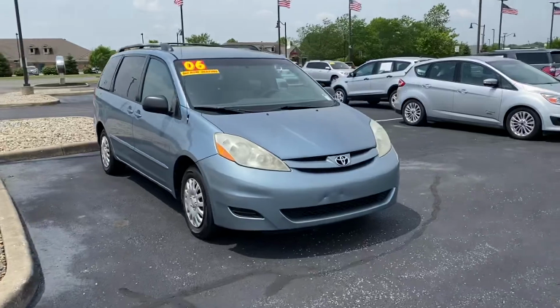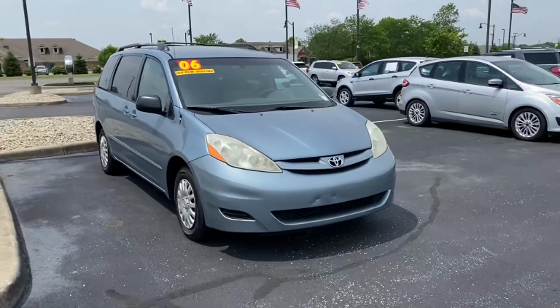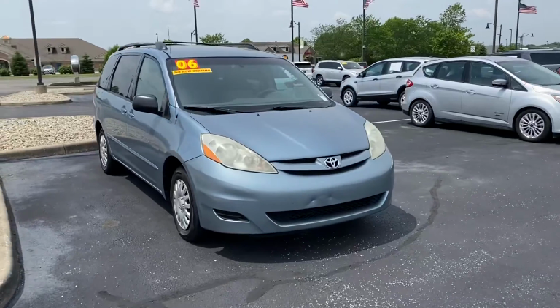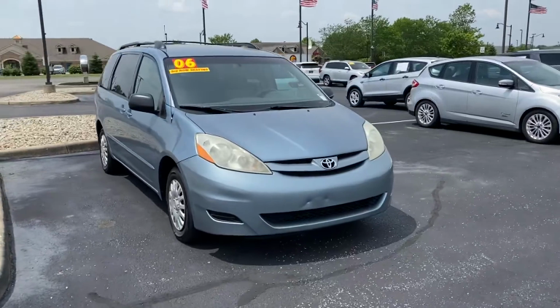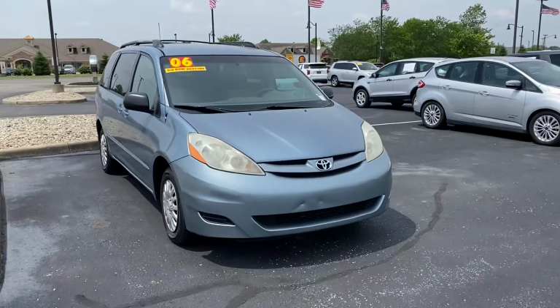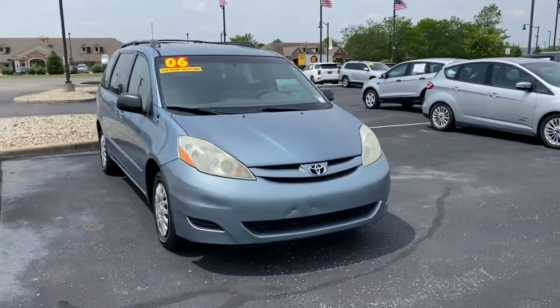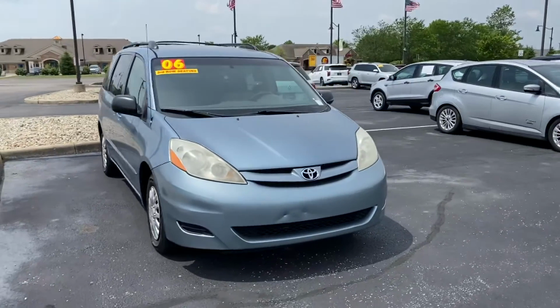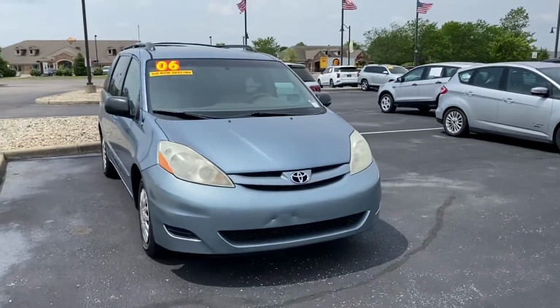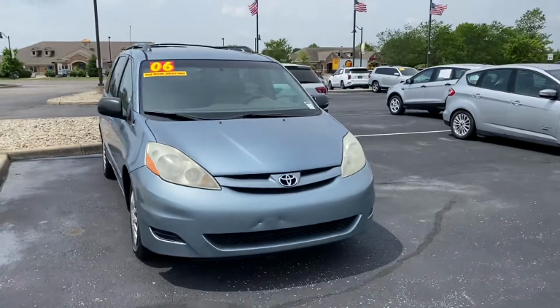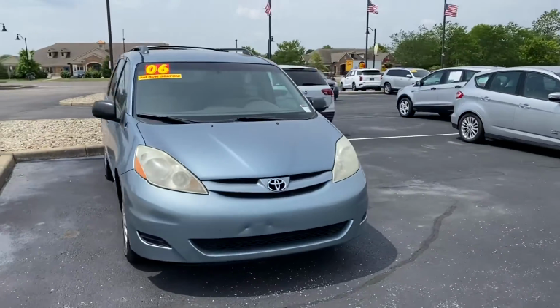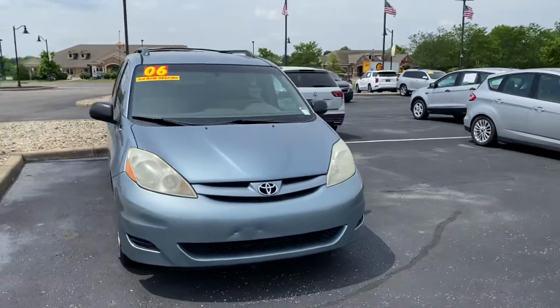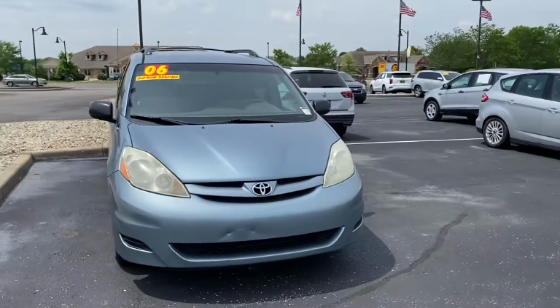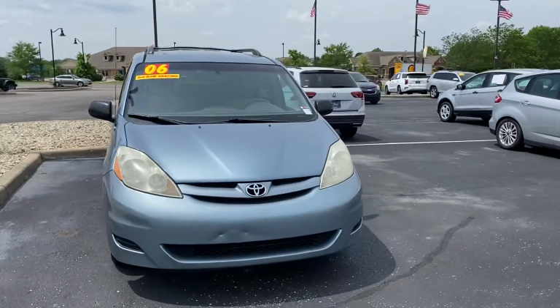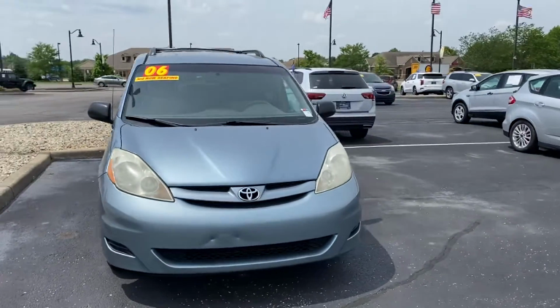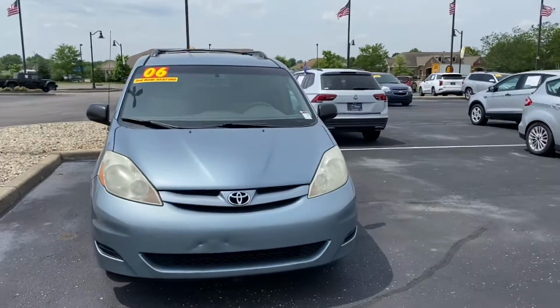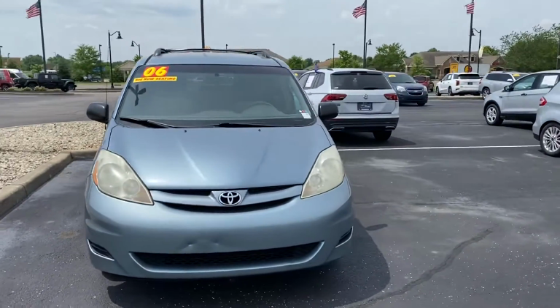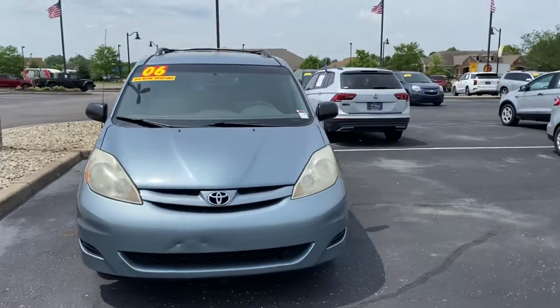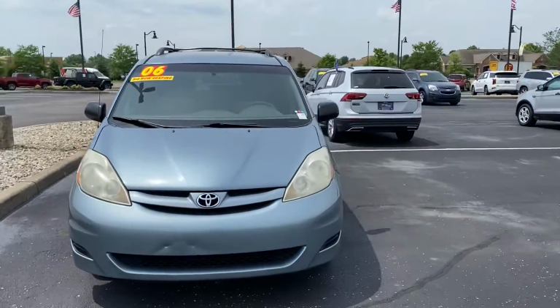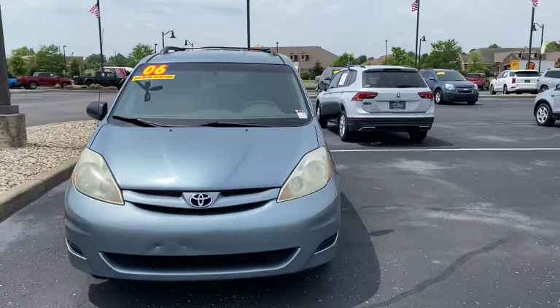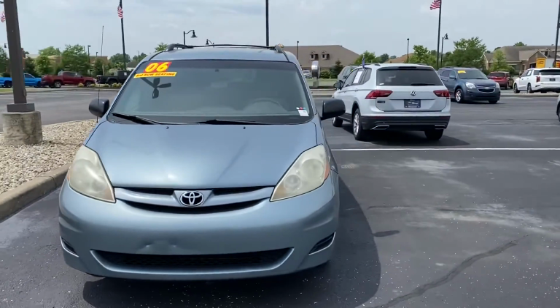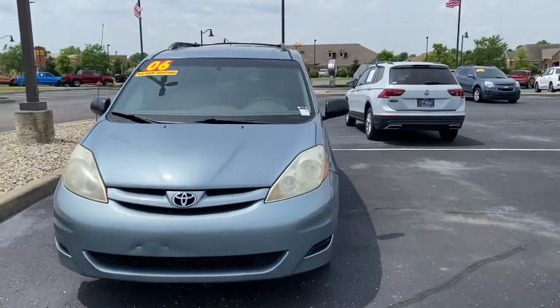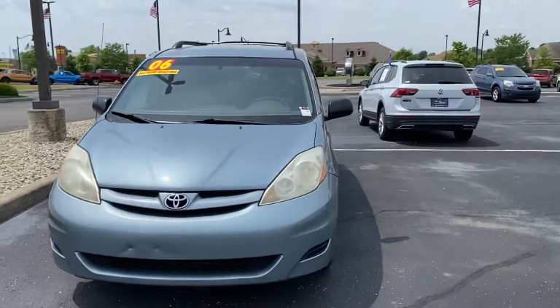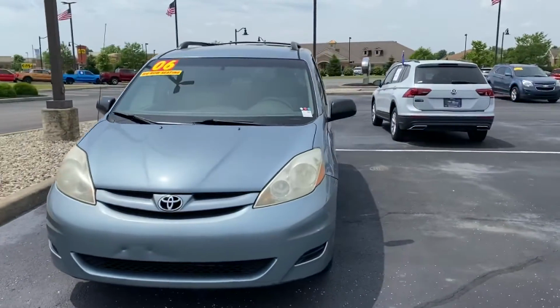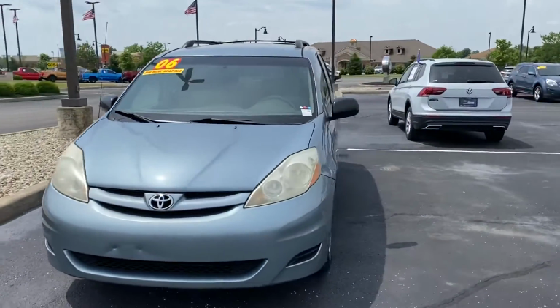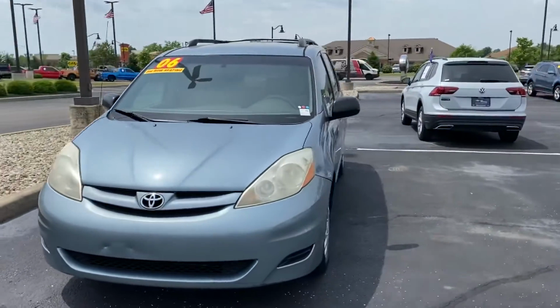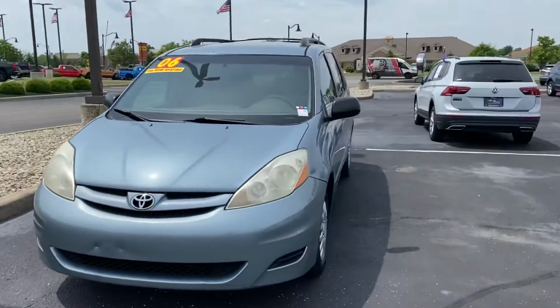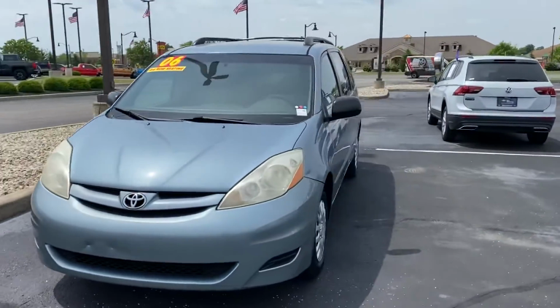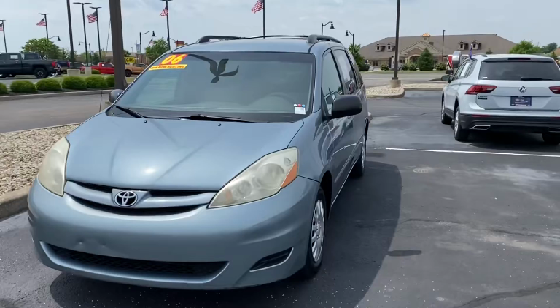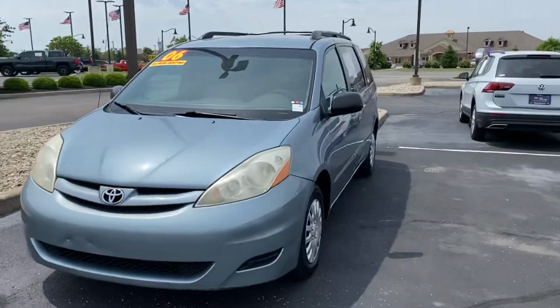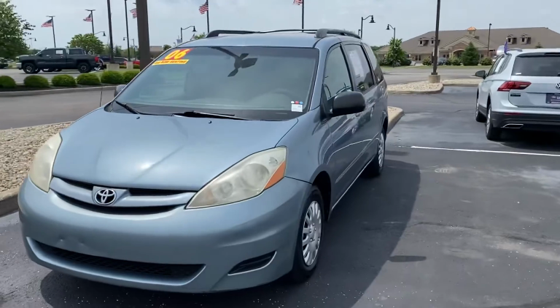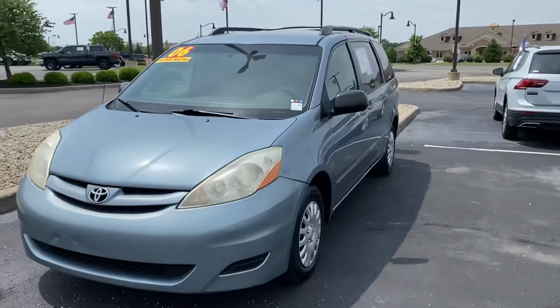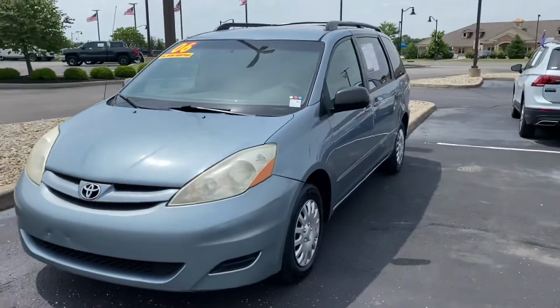Good morning, this is Scott over at Bill S's Ford. Here's our 2006 Toyota Sienna.